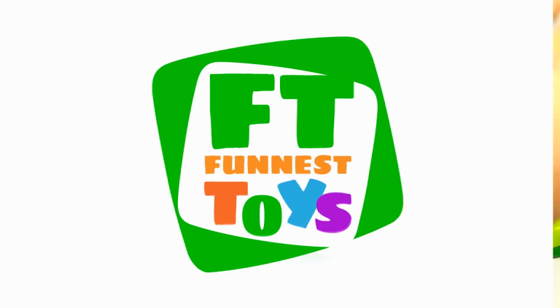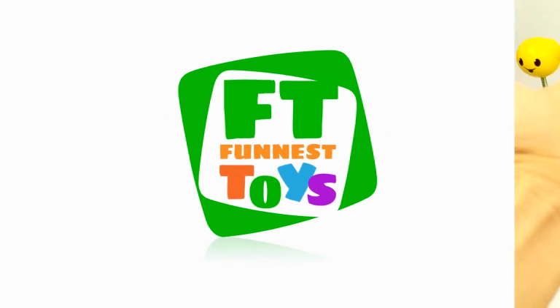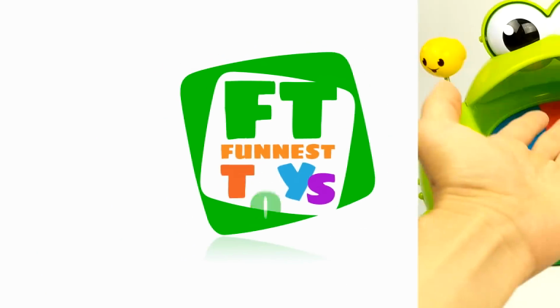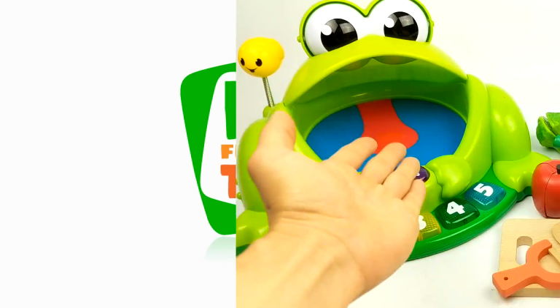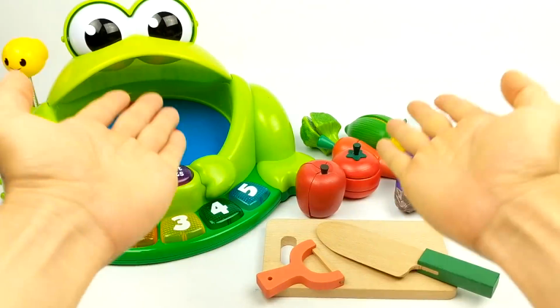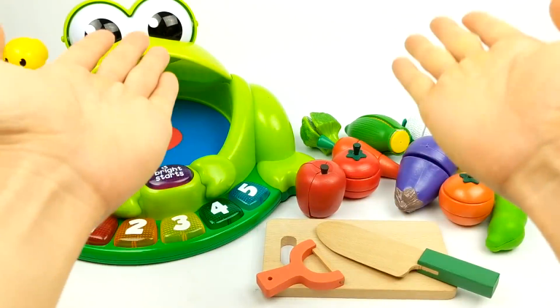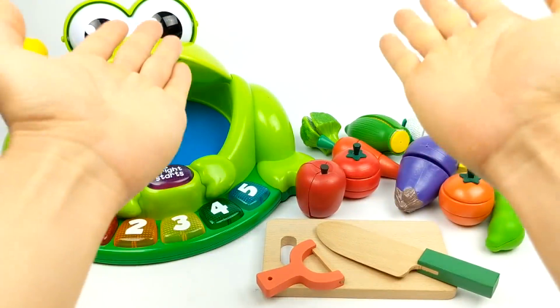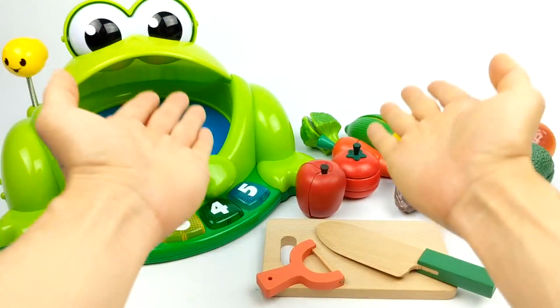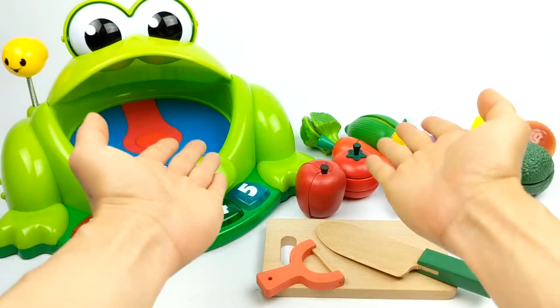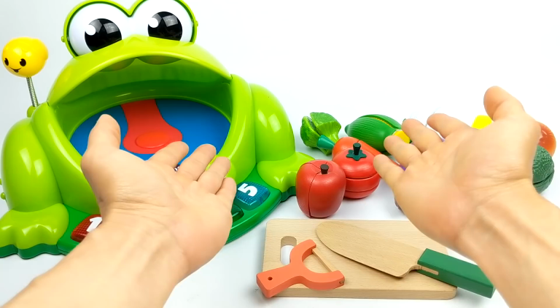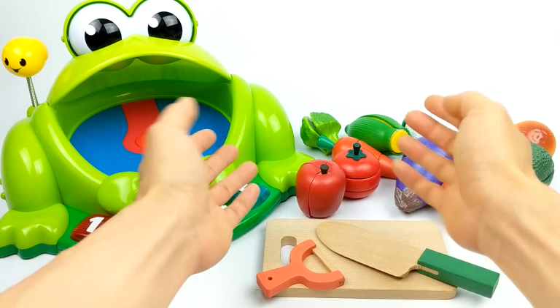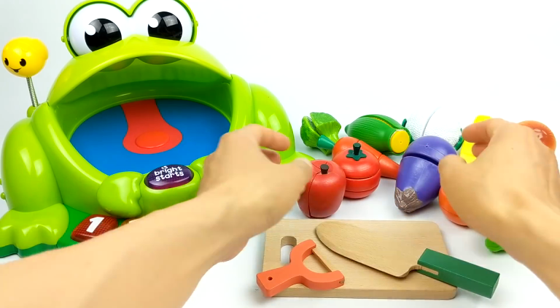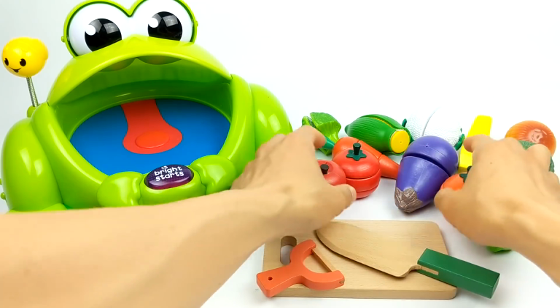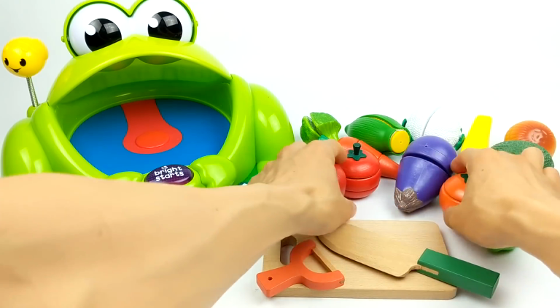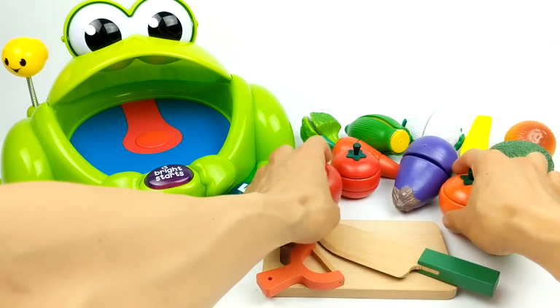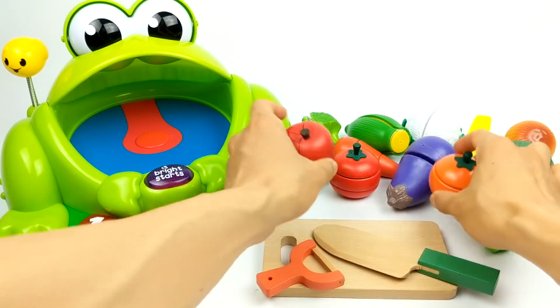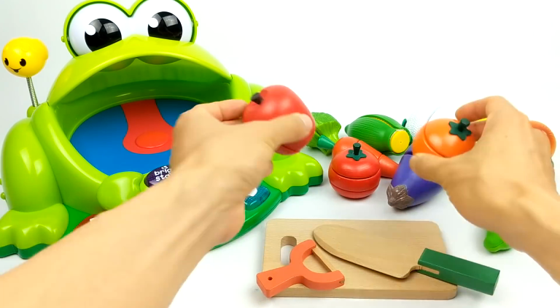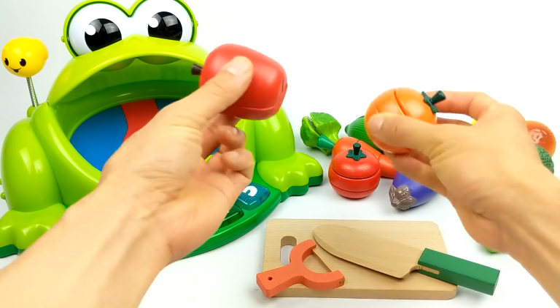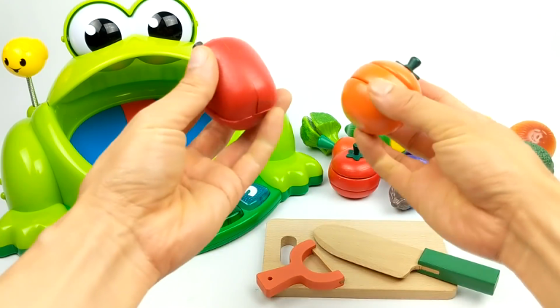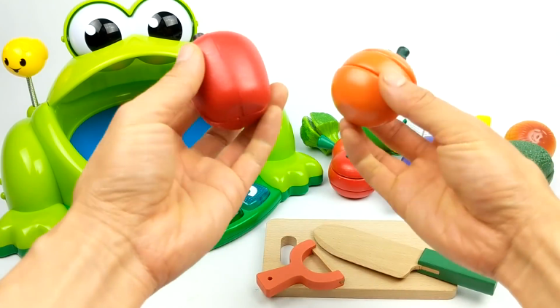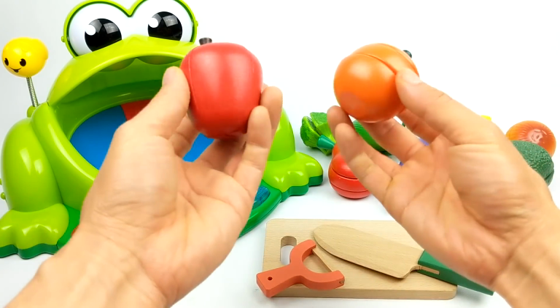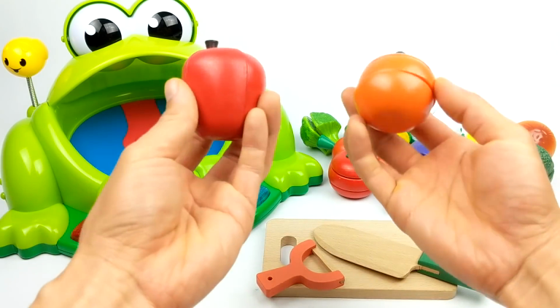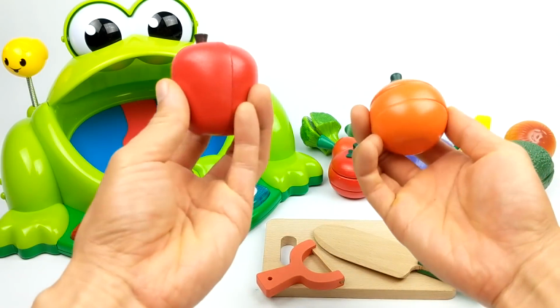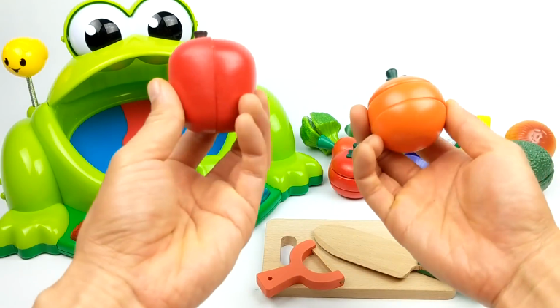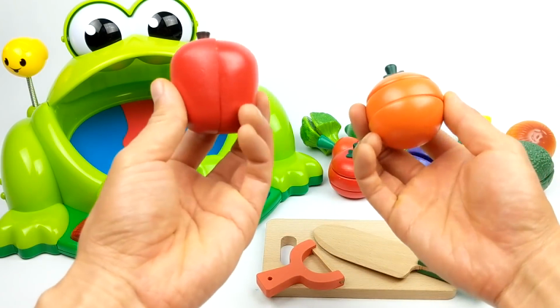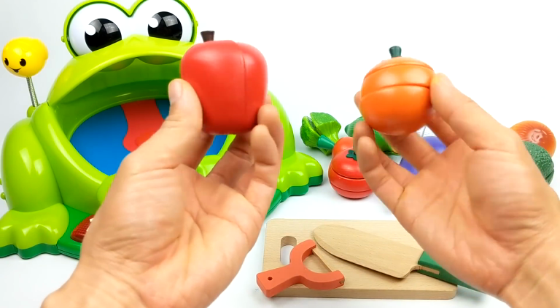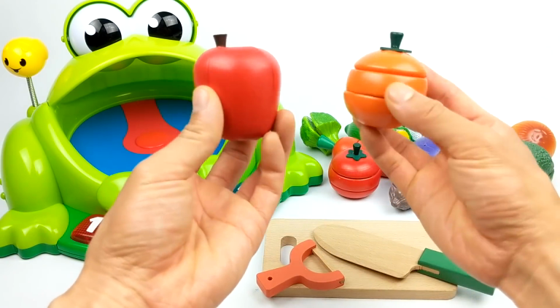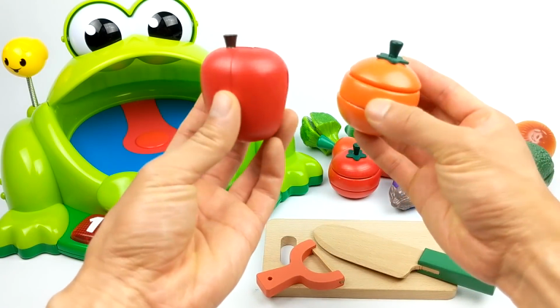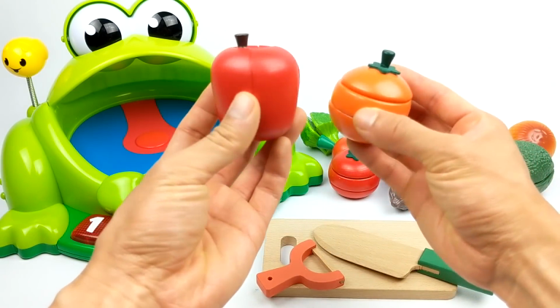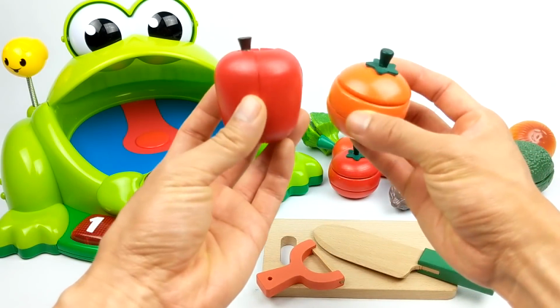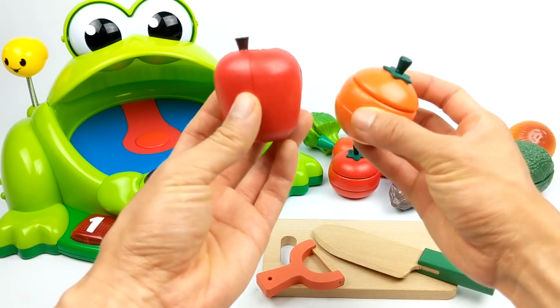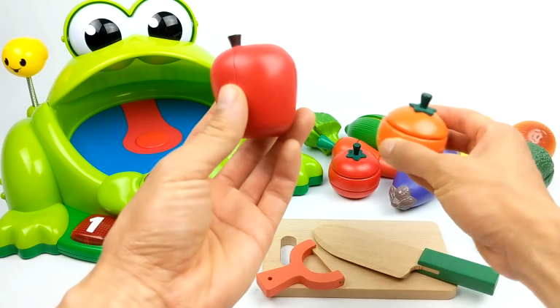What do we have here? So many yummy fruits and vegetables to feed our frog friend.